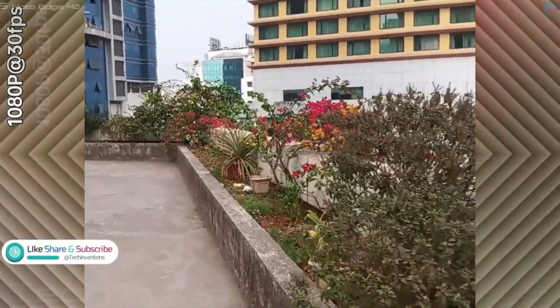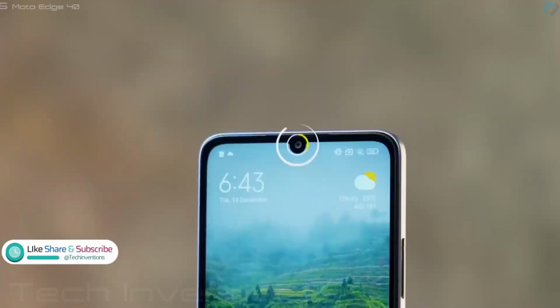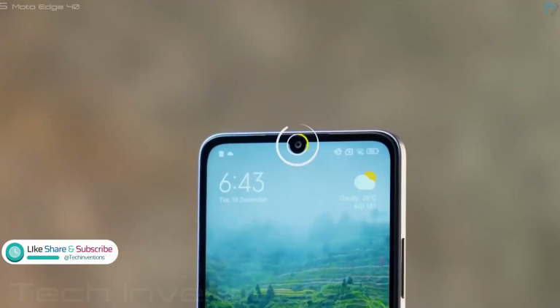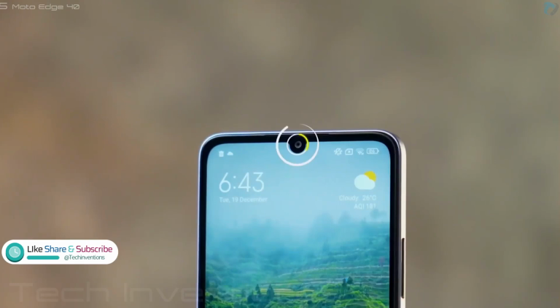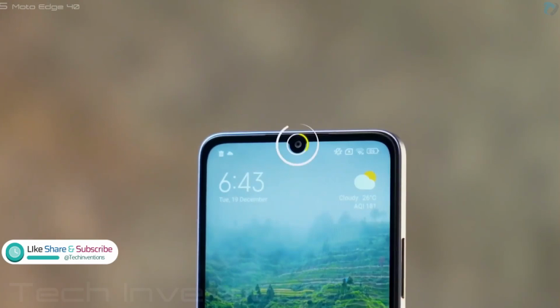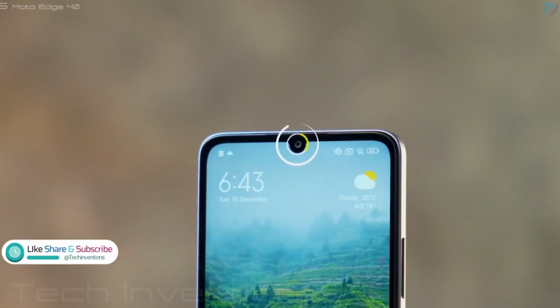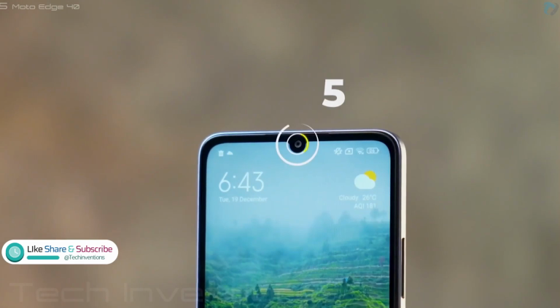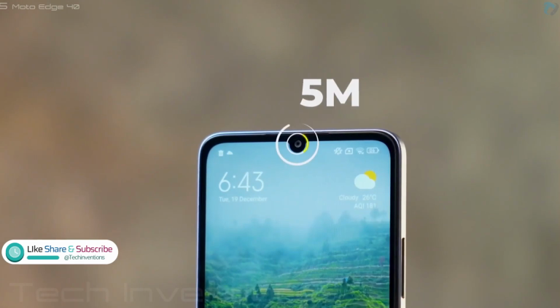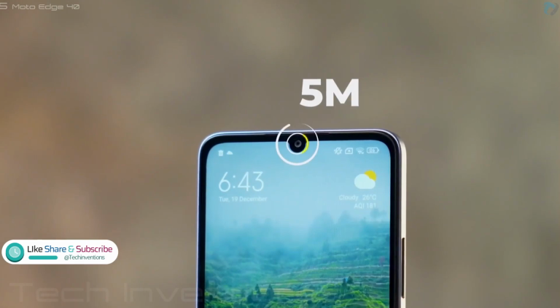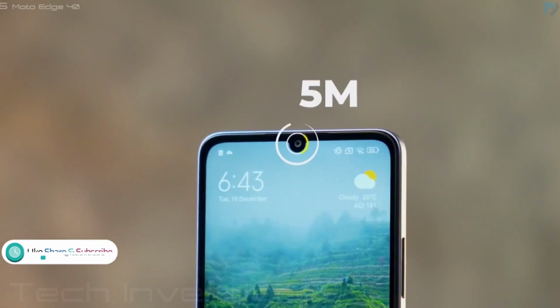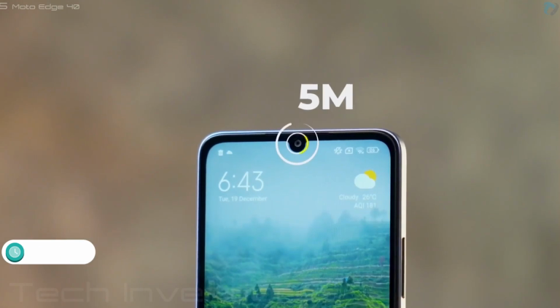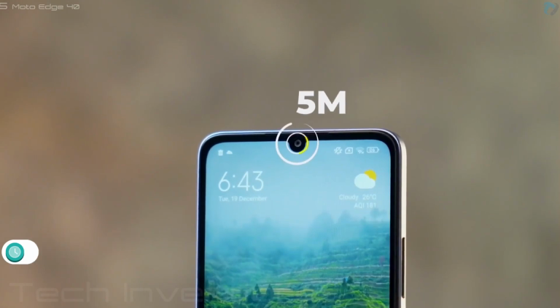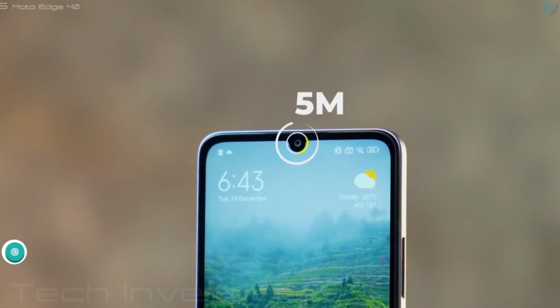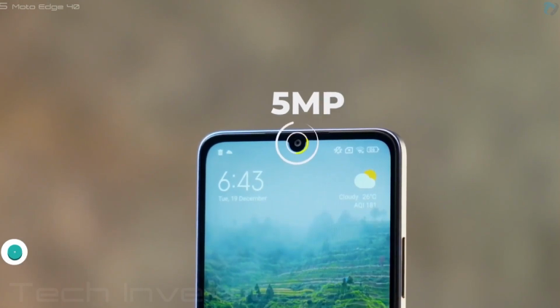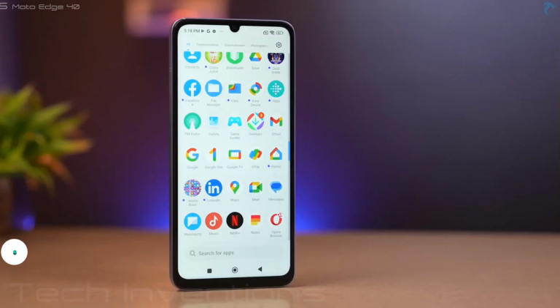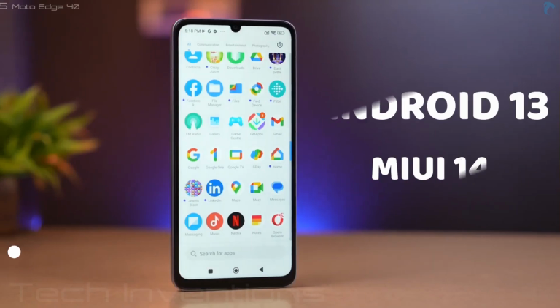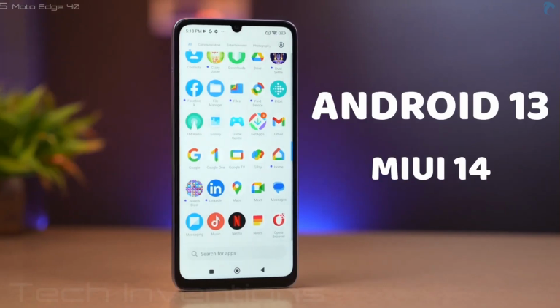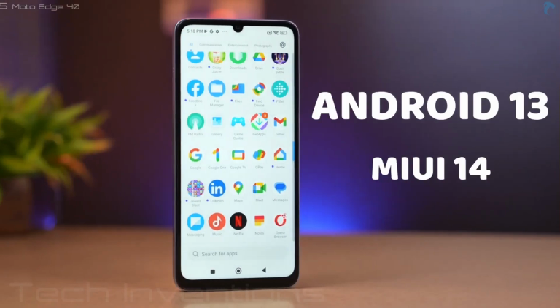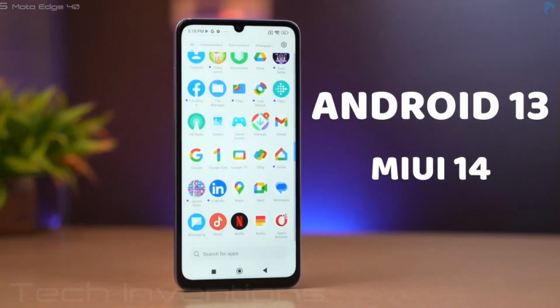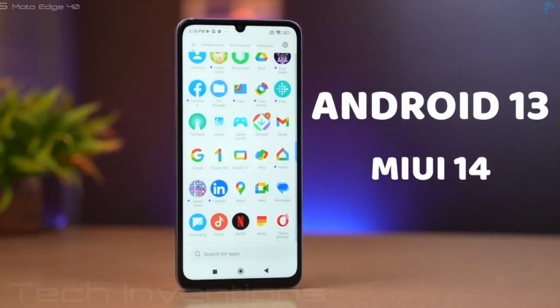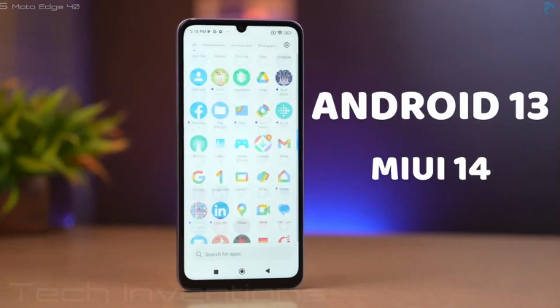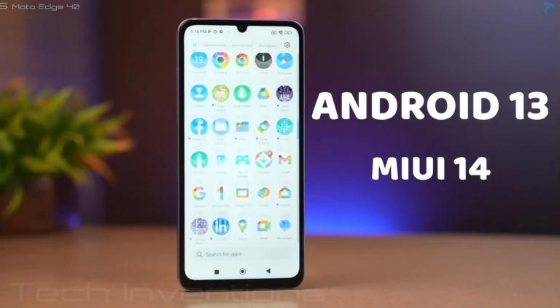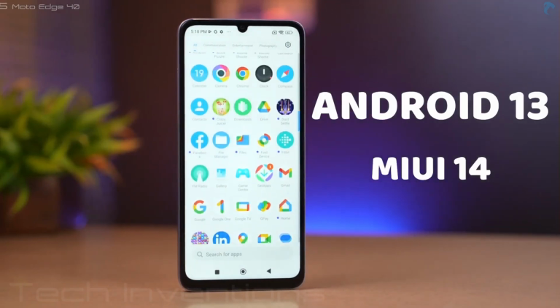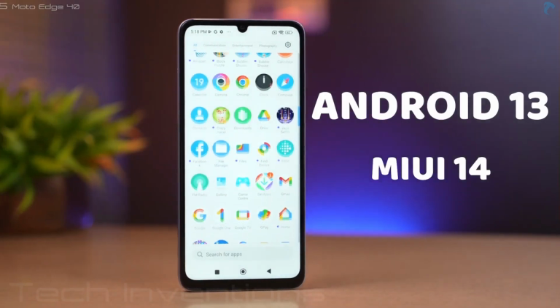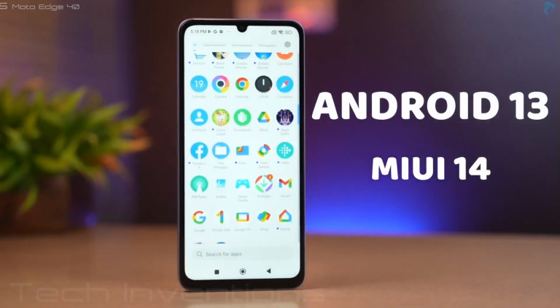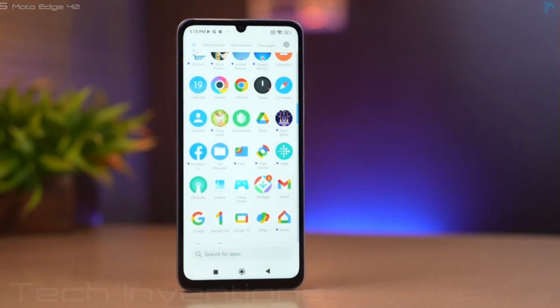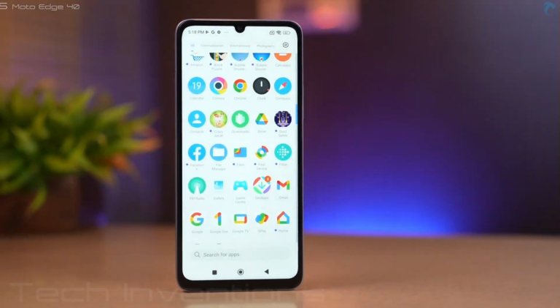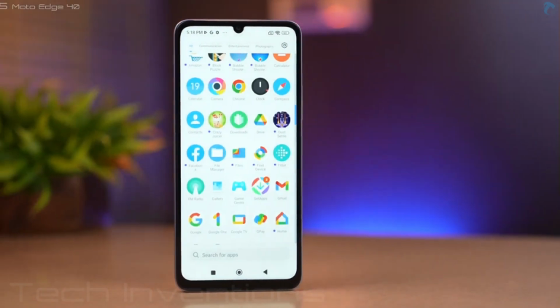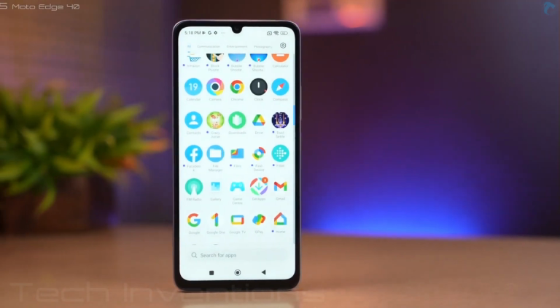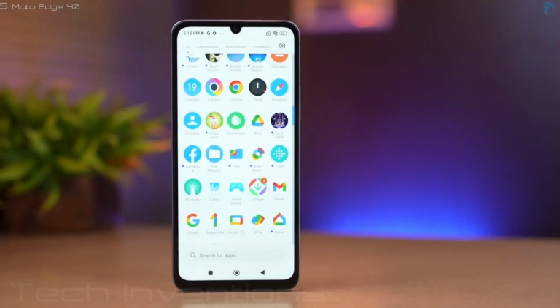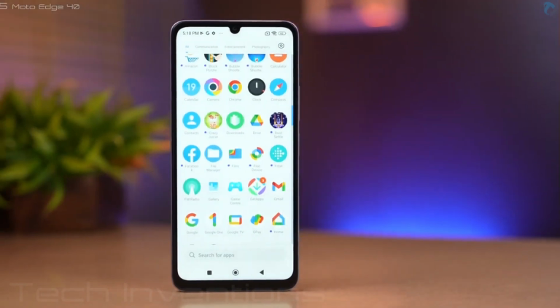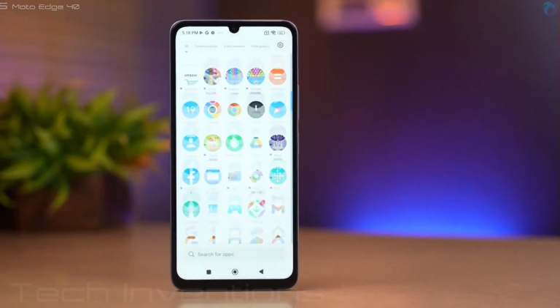The phone has a 5-megapixel selfie camera. It runs MIUI 14 based on Android 13.